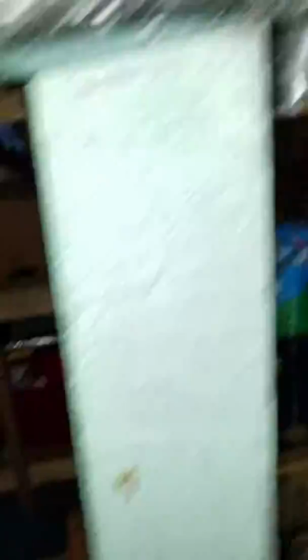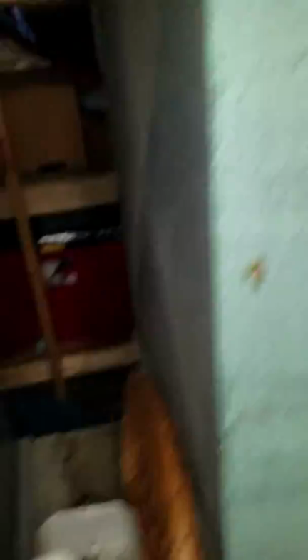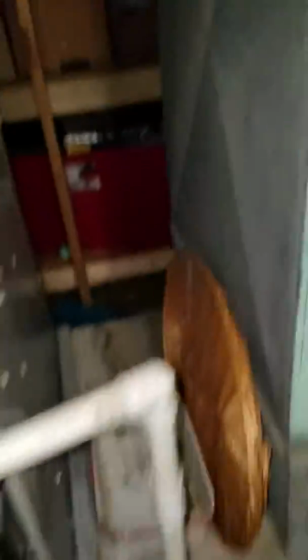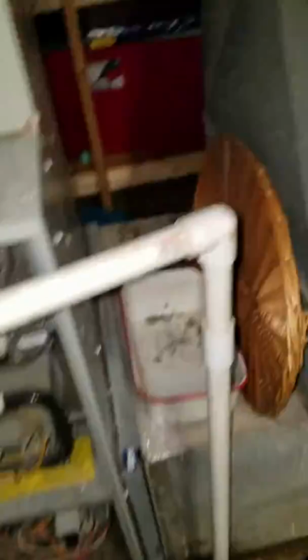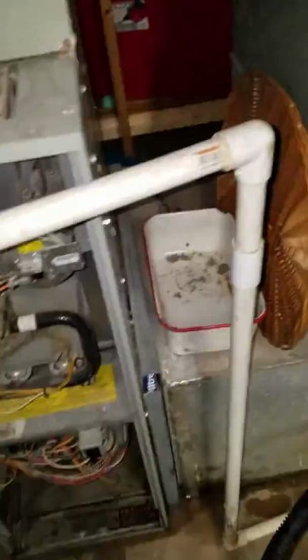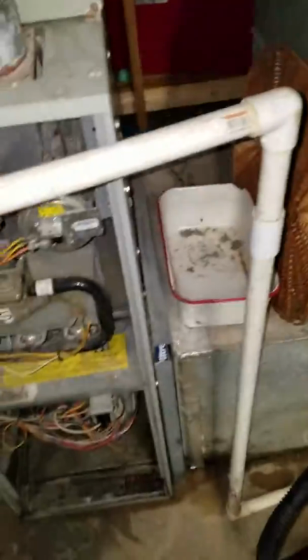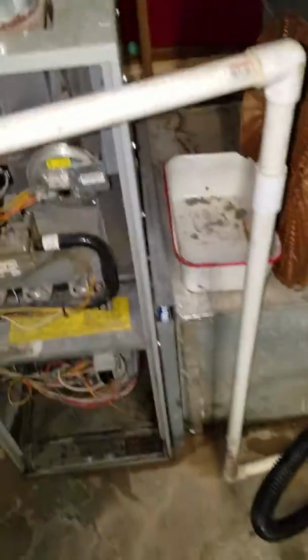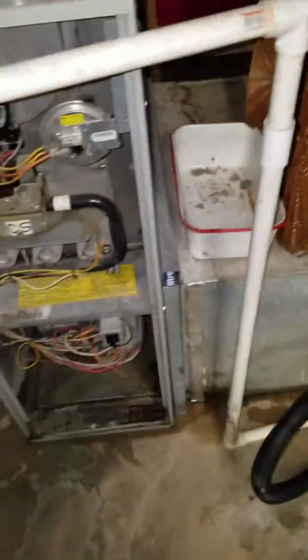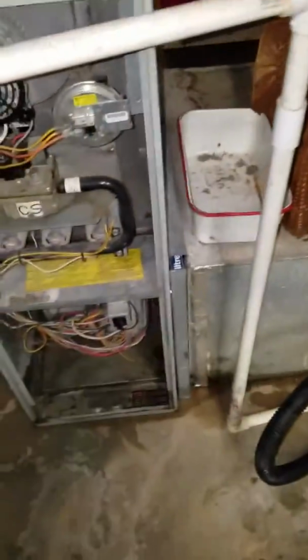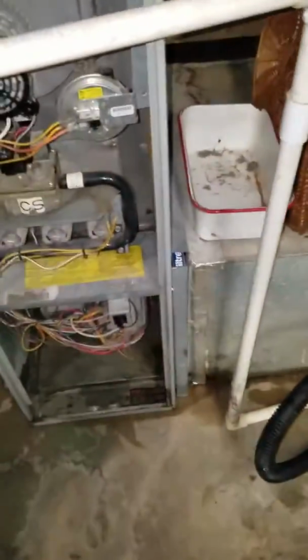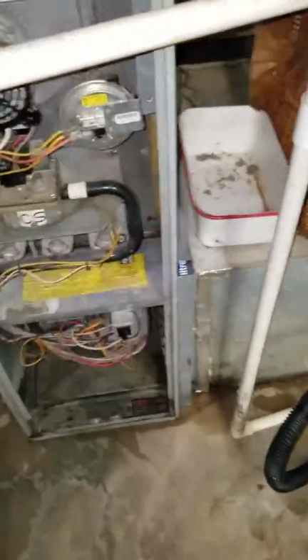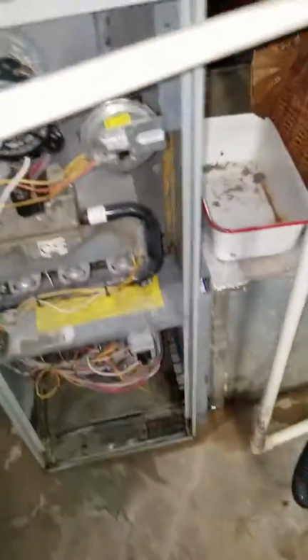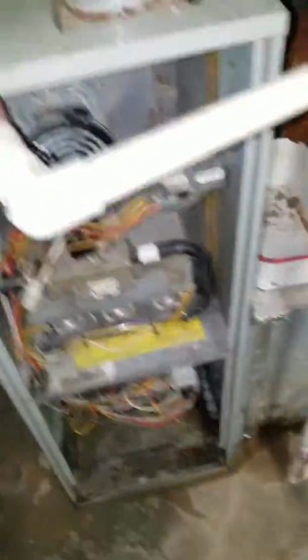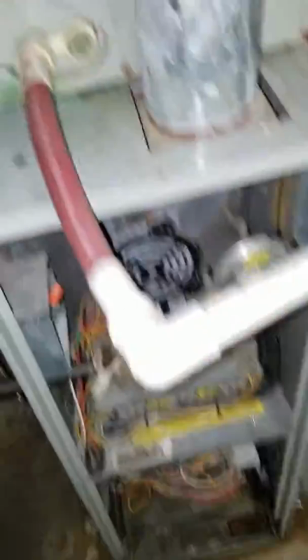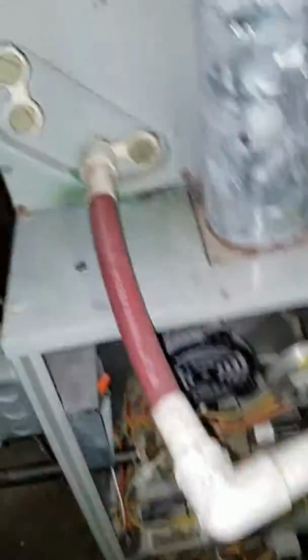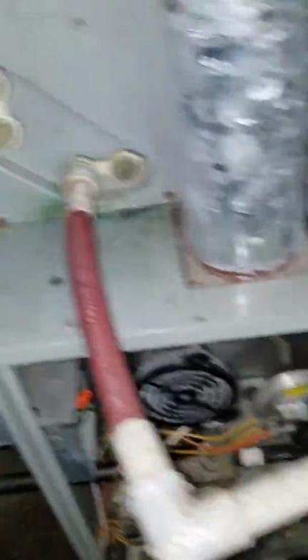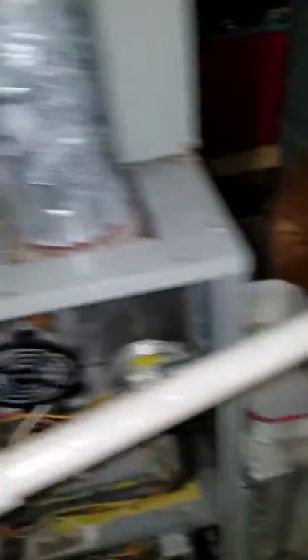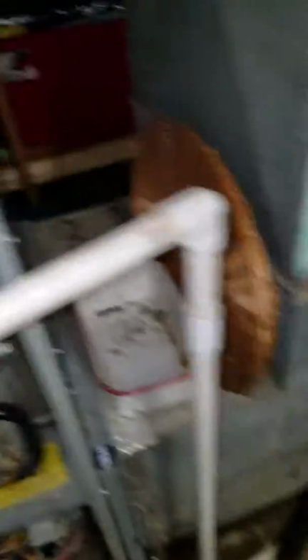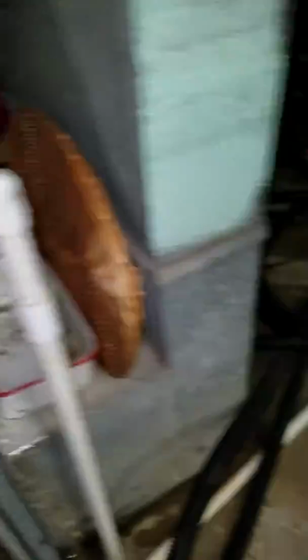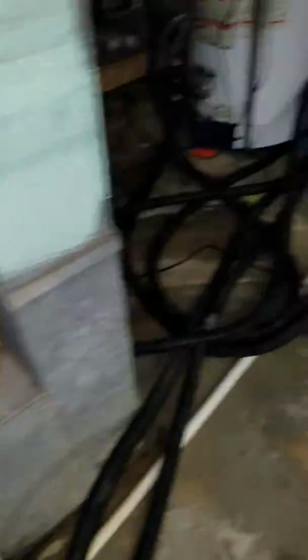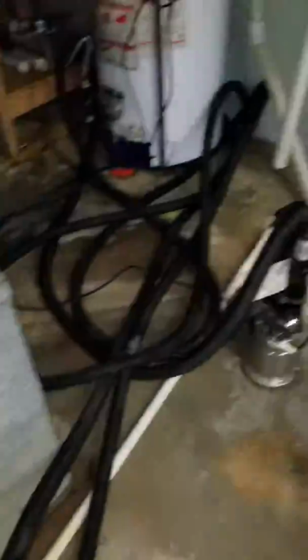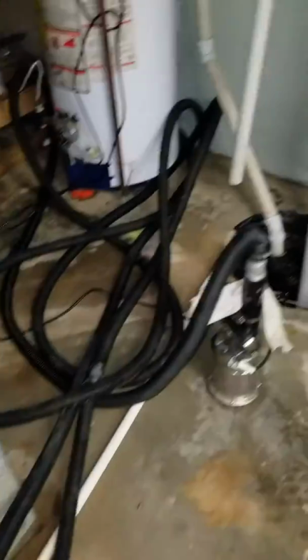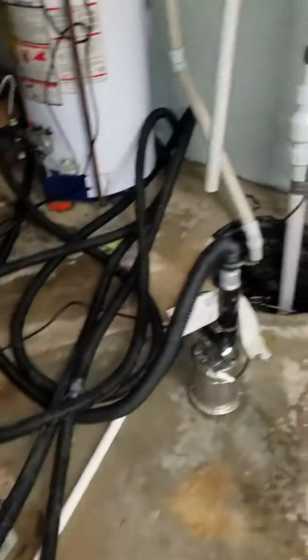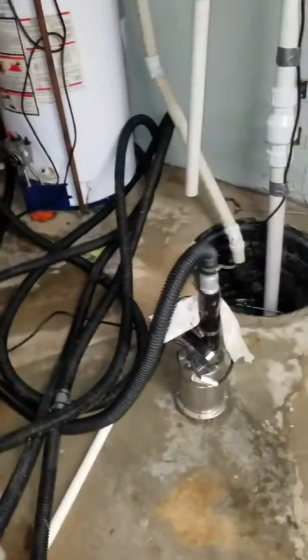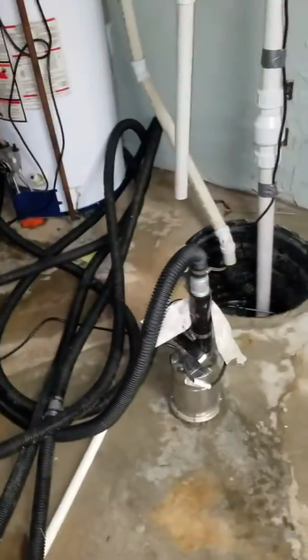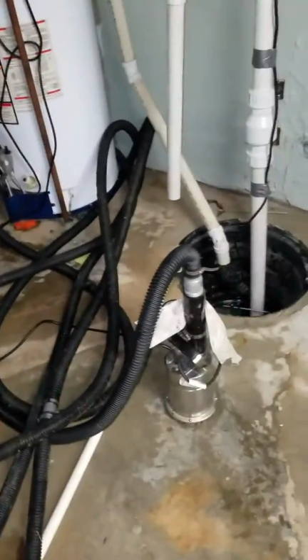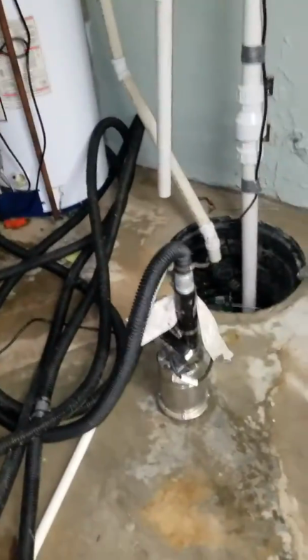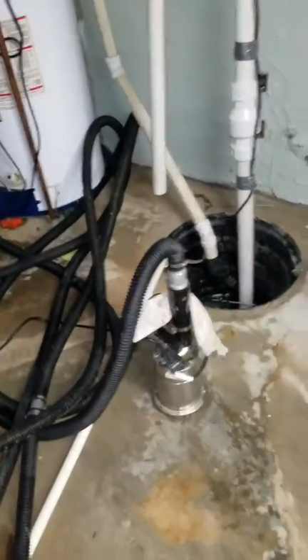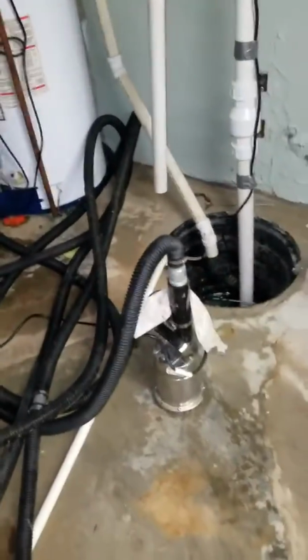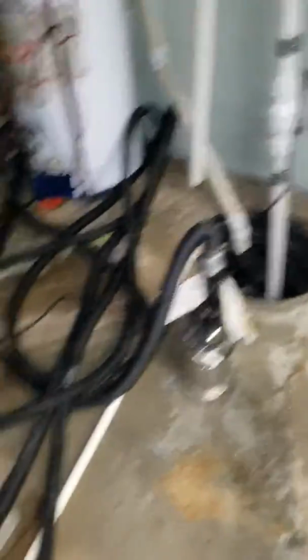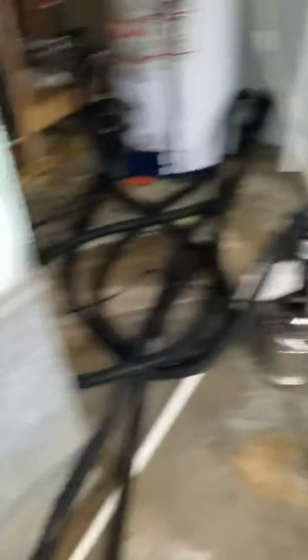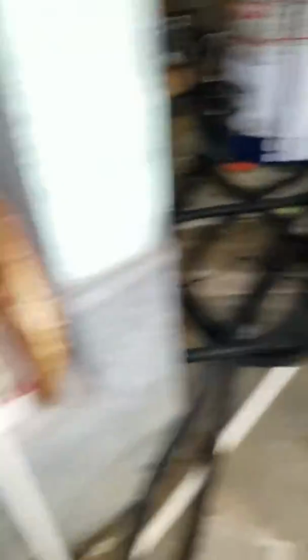20 by 20 by 1 filter. The drain comes down and runs right into the sump pump.